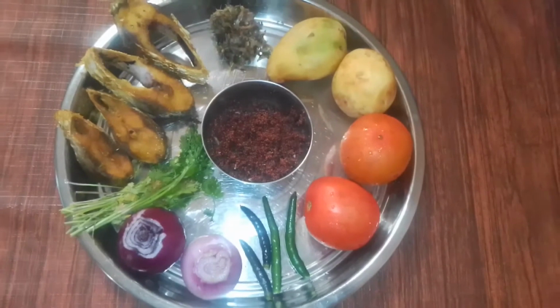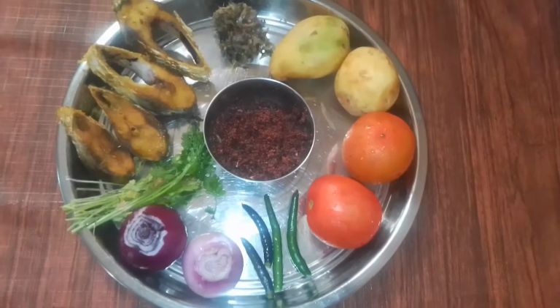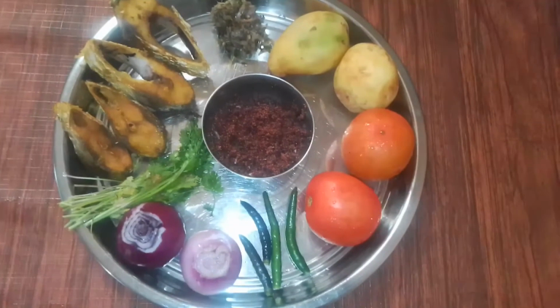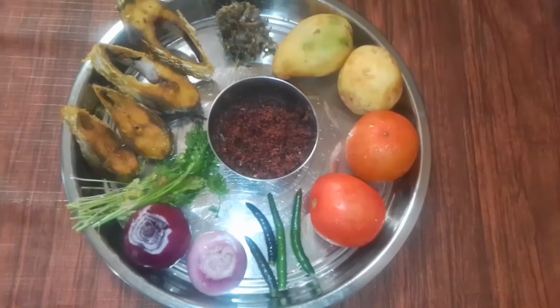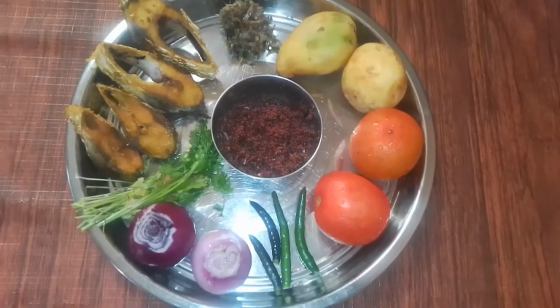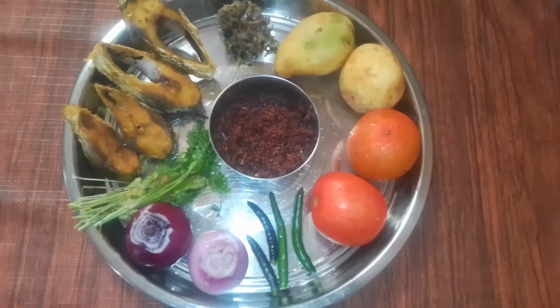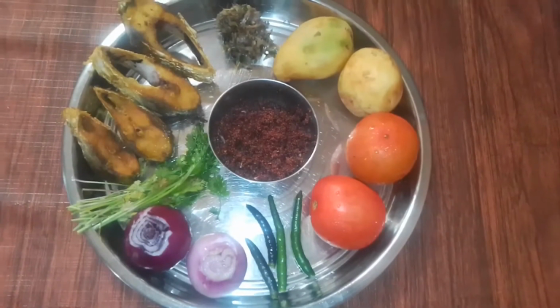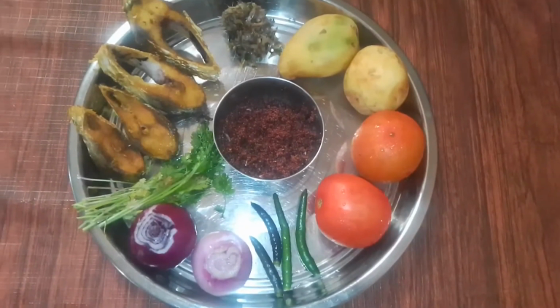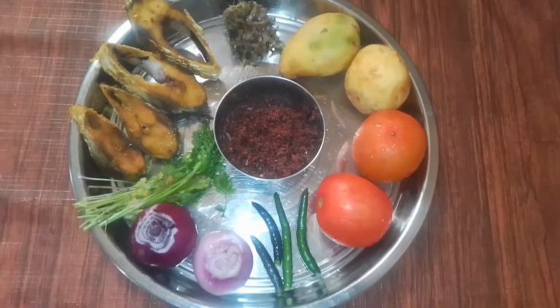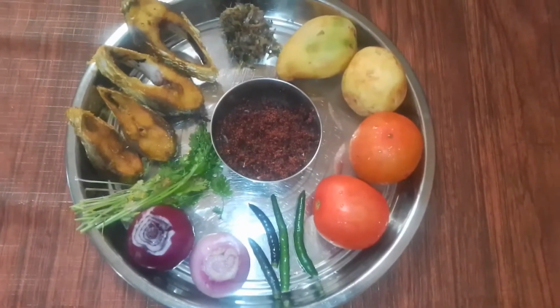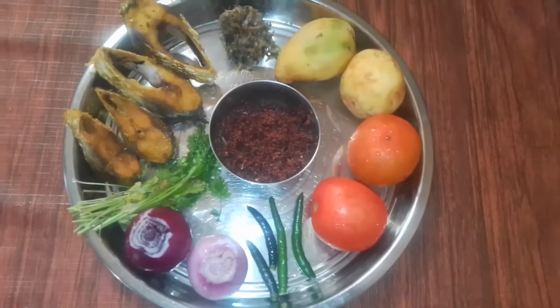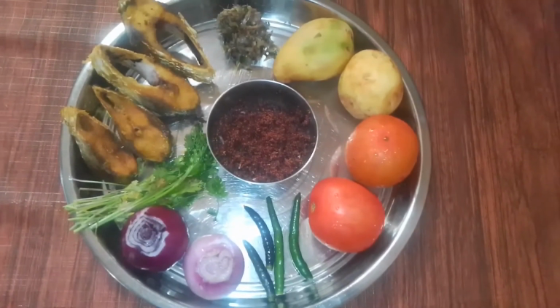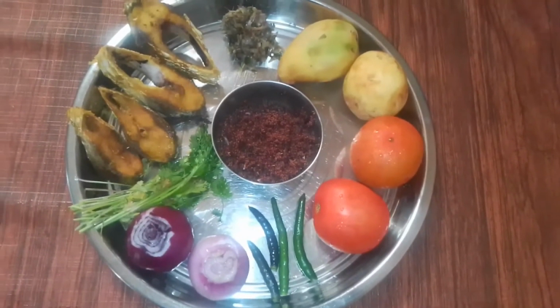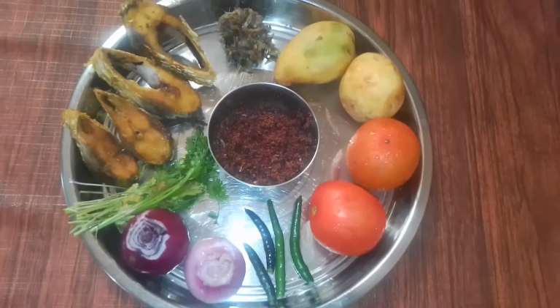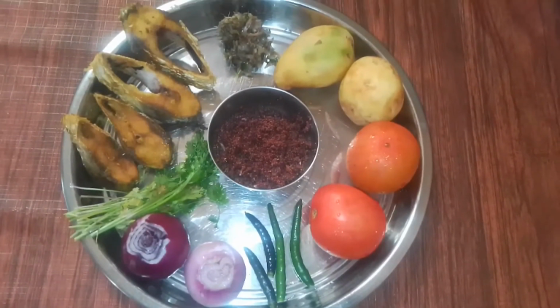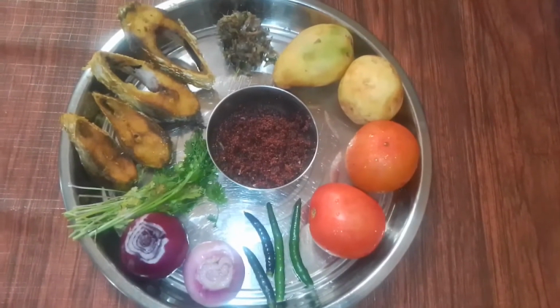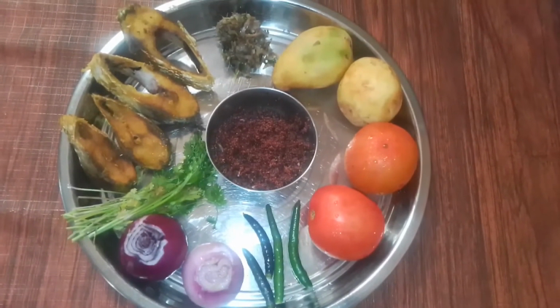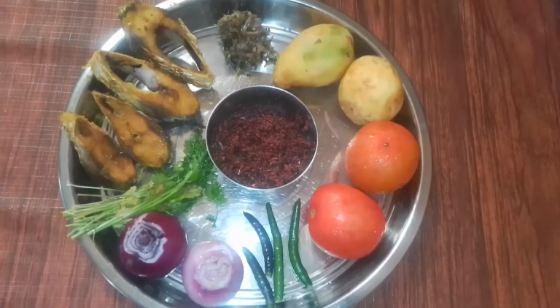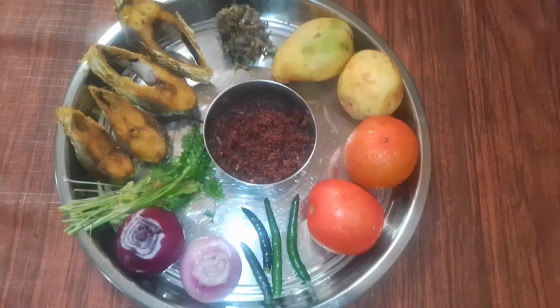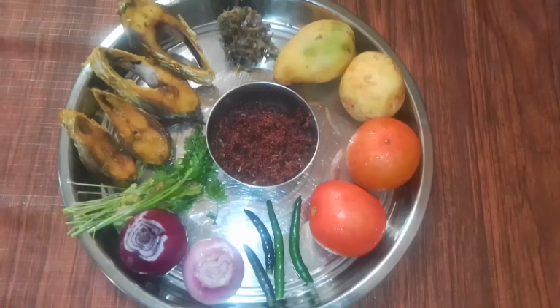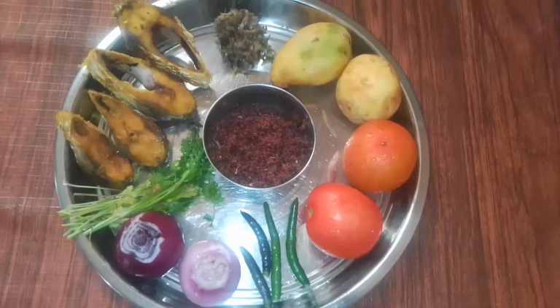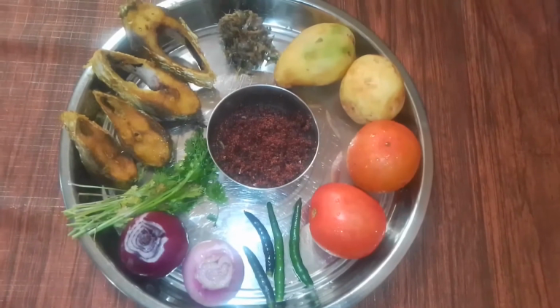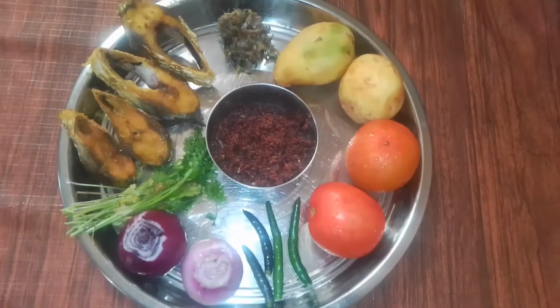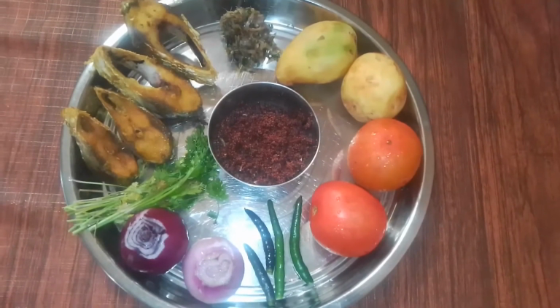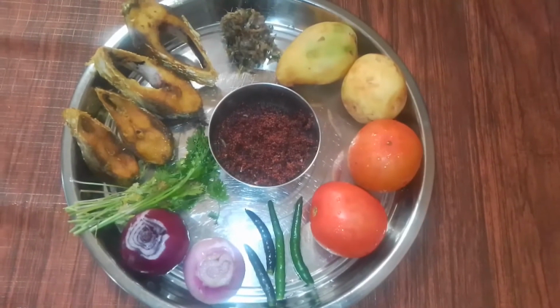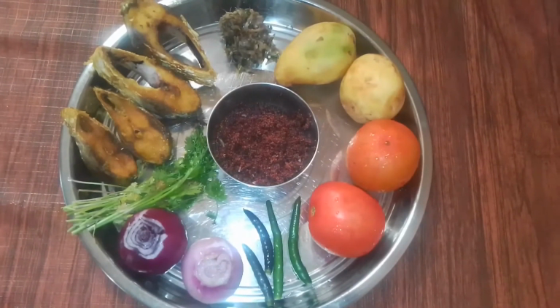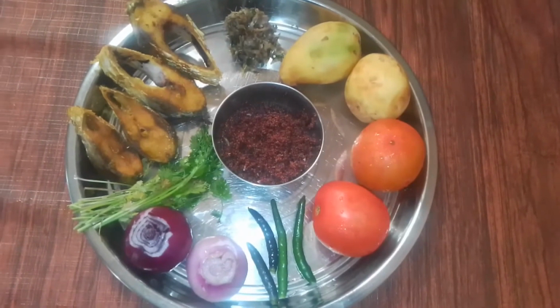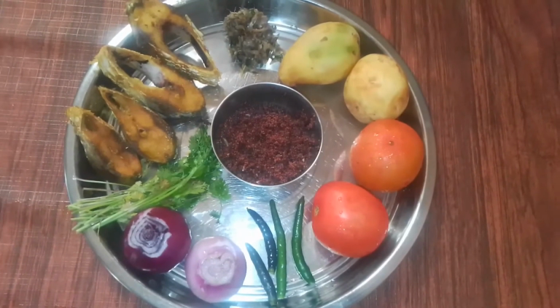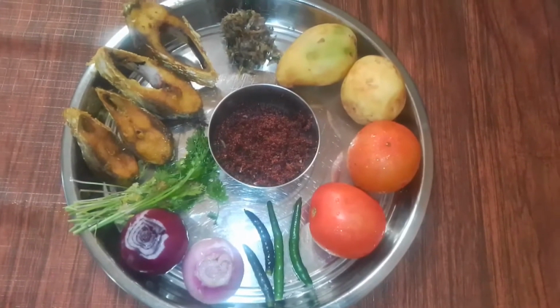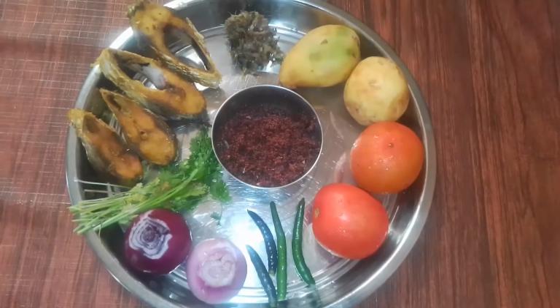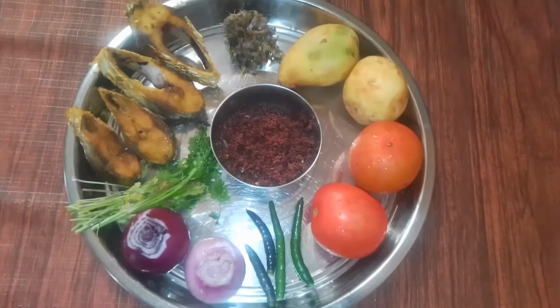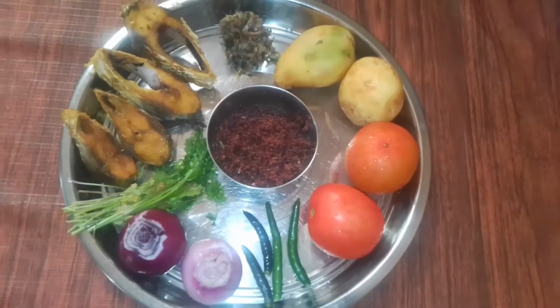Hello everyone, welcome to my channel. Today I am going to show you a recipe for my family.